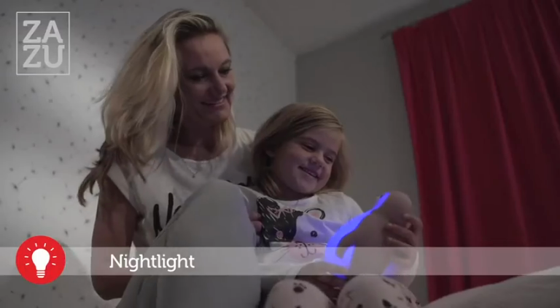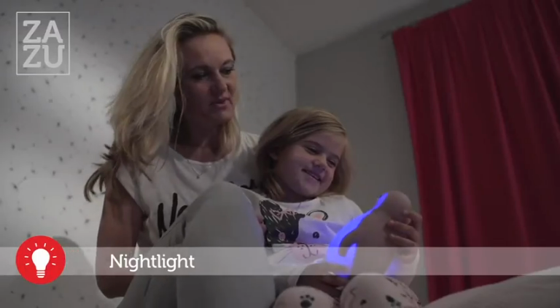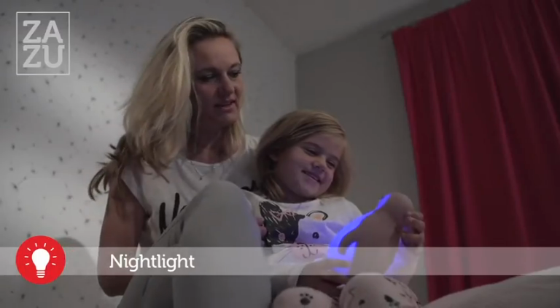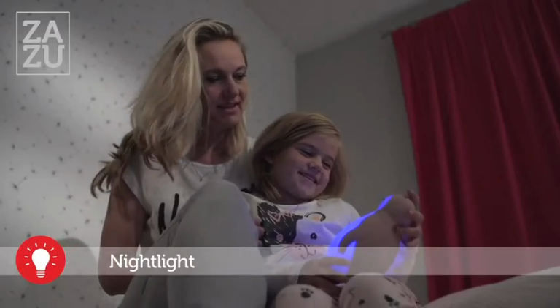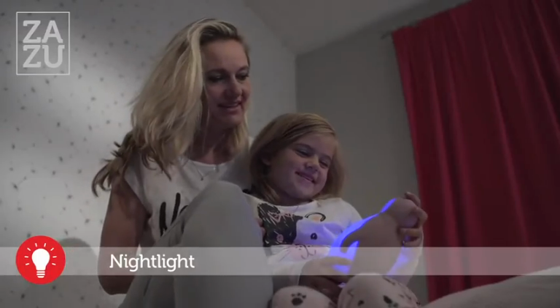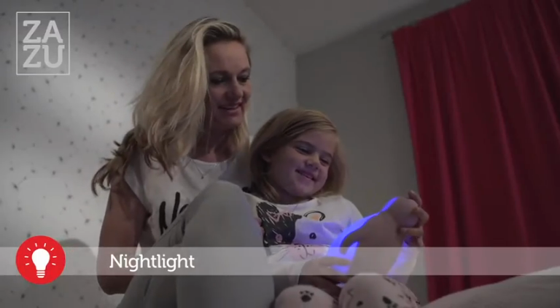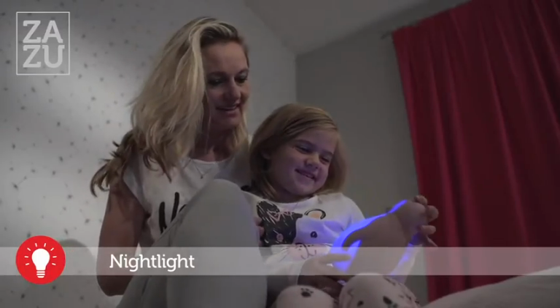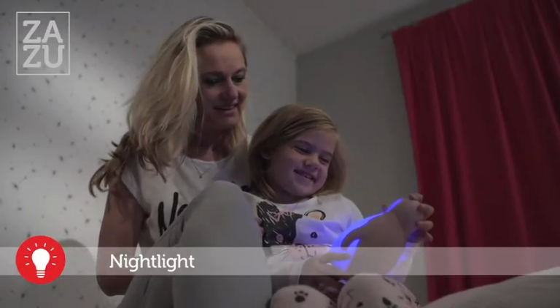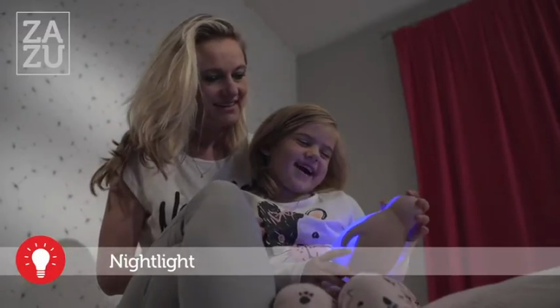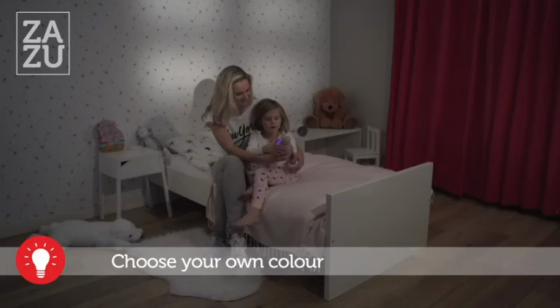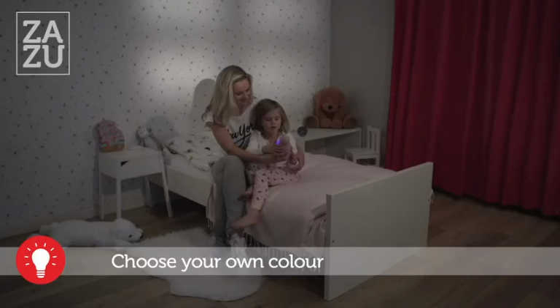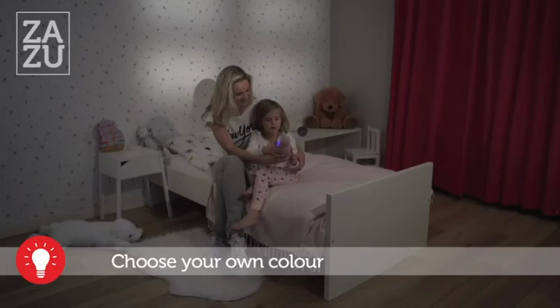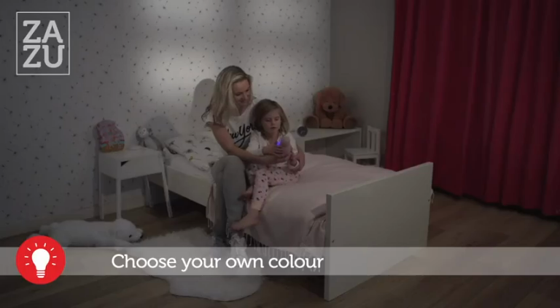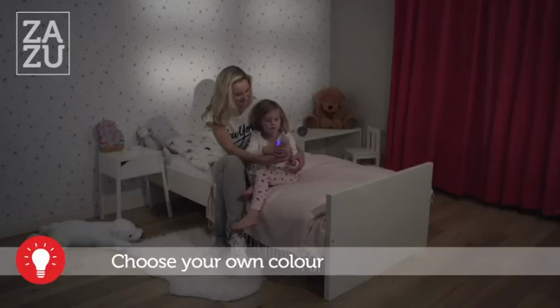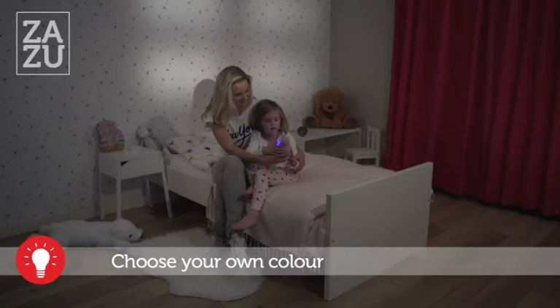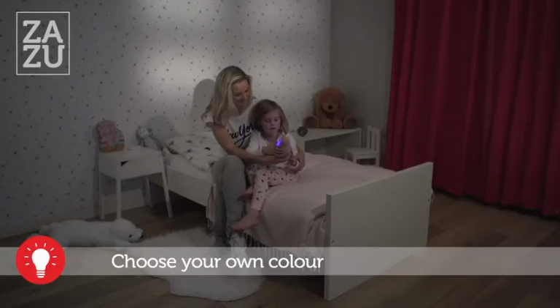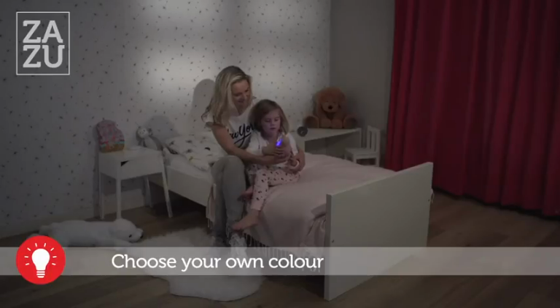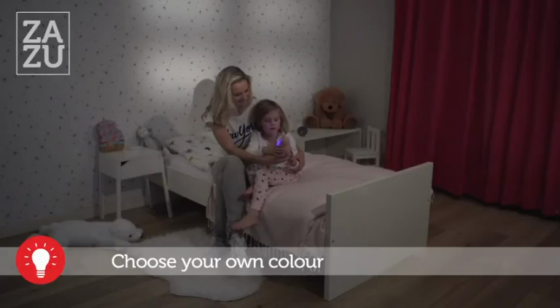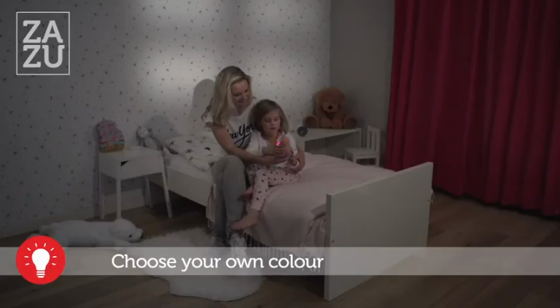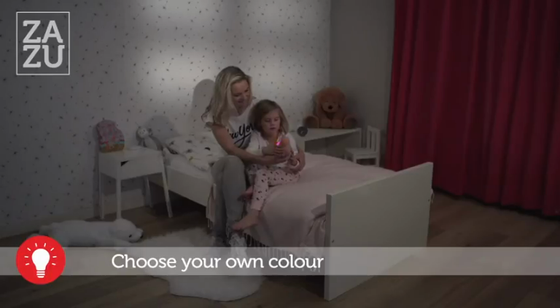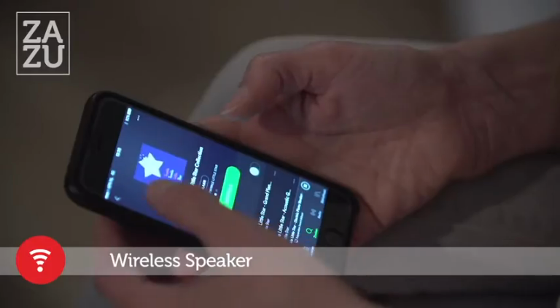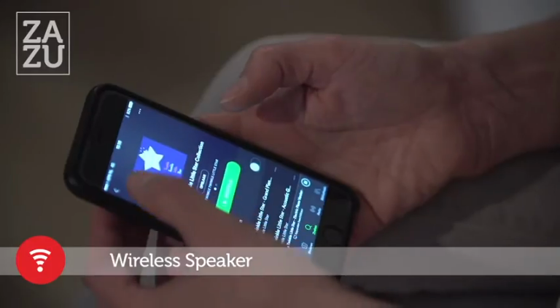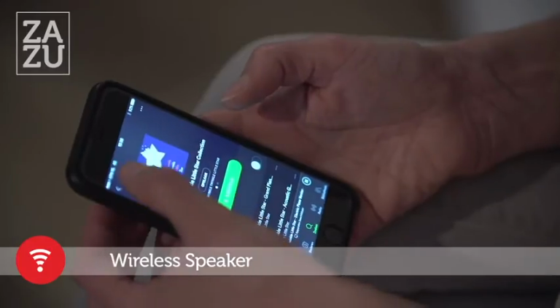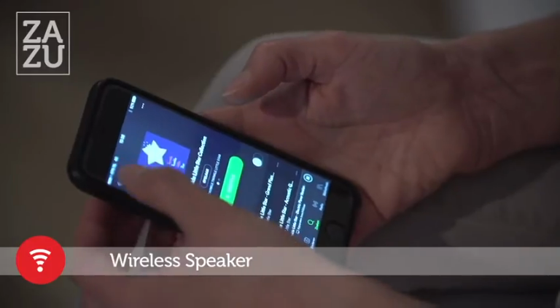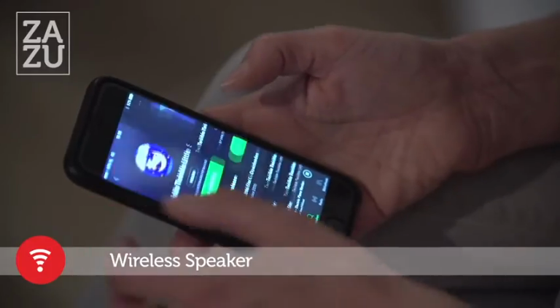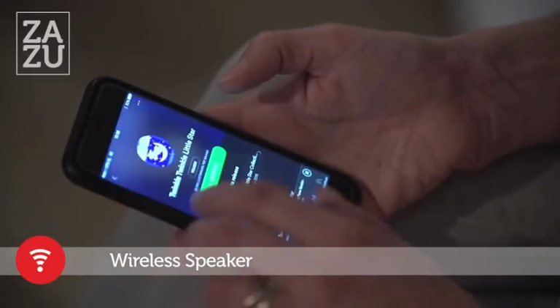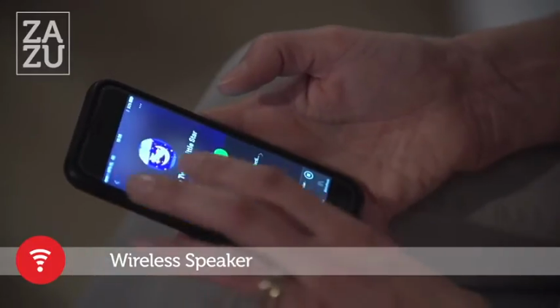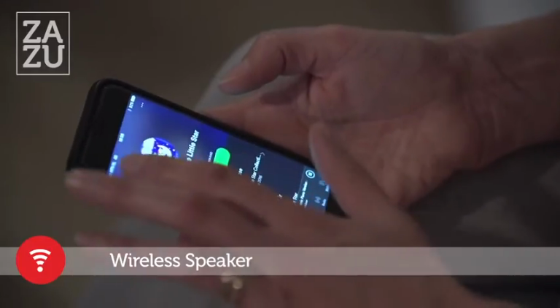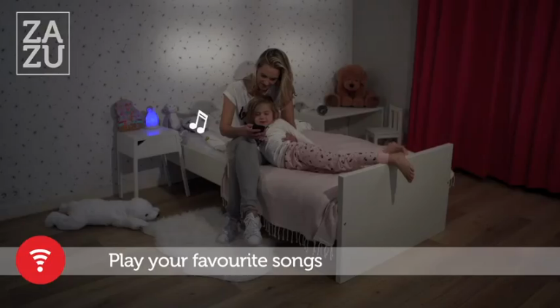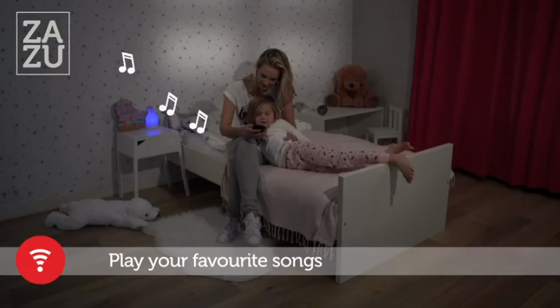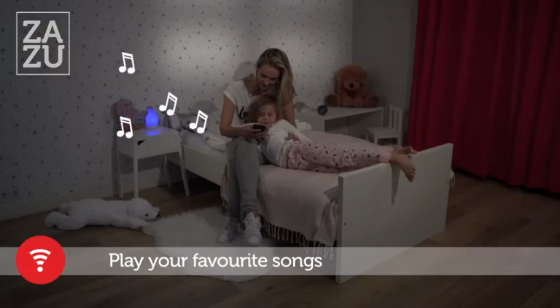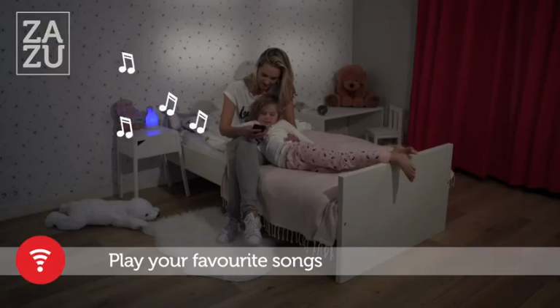At bedtime, choose your favourite colour nightlight and play songs and stories via the wireless speaker.